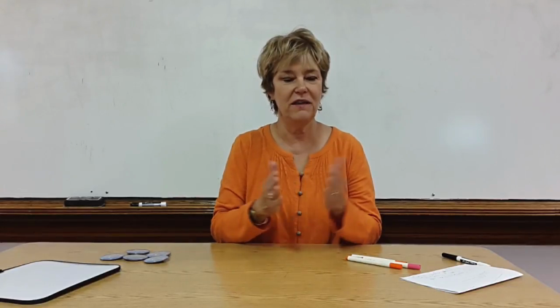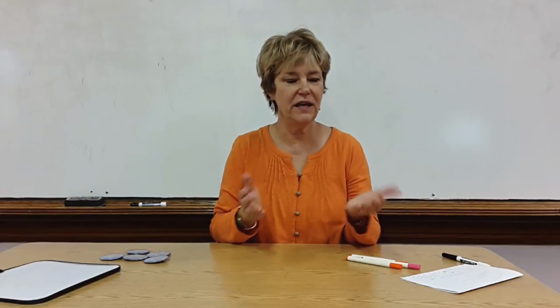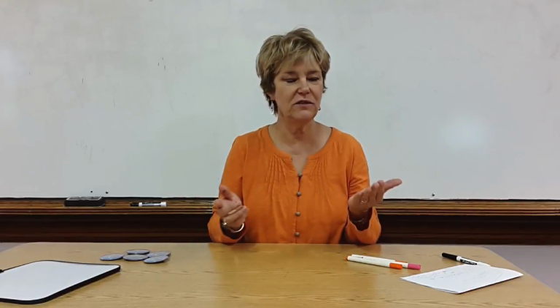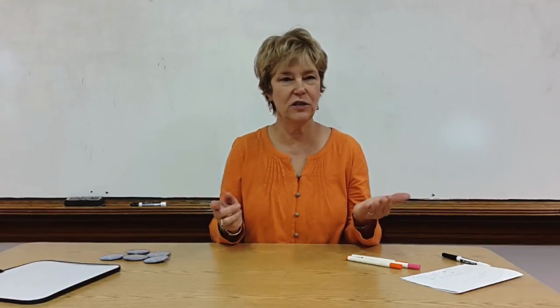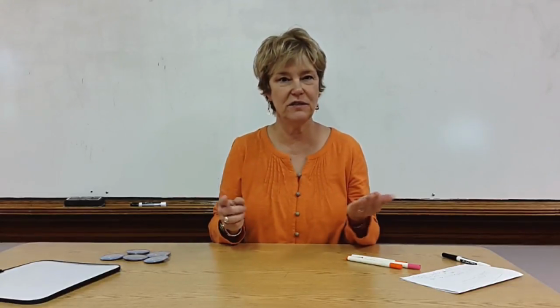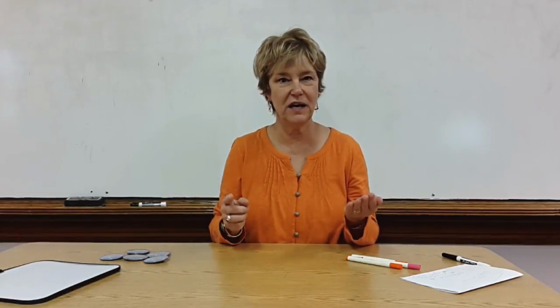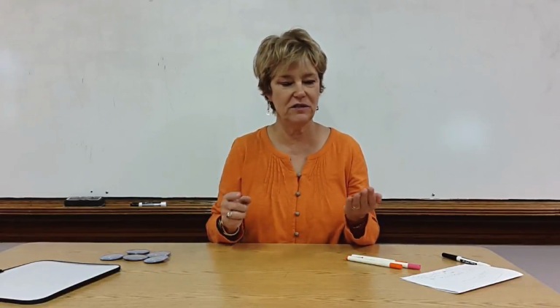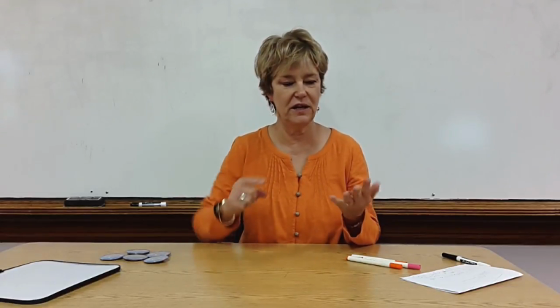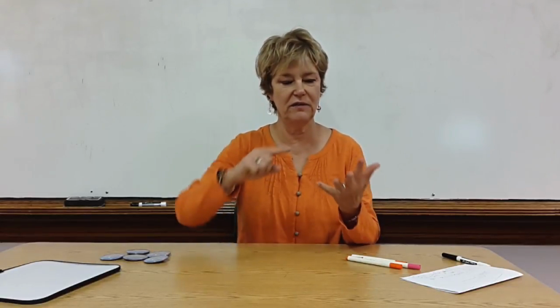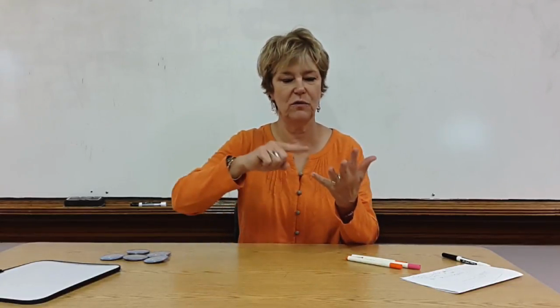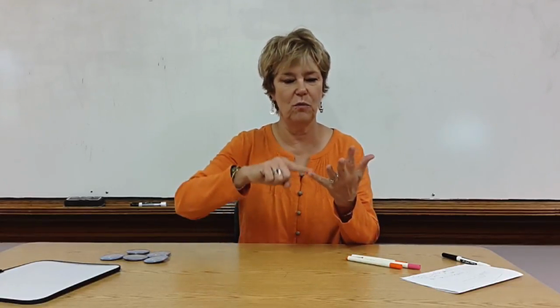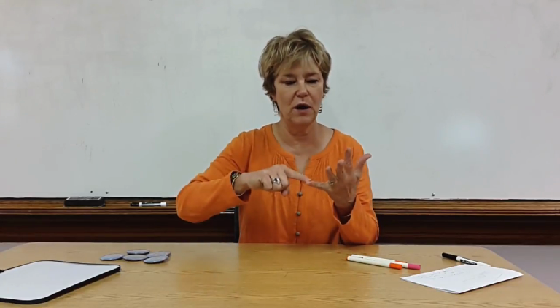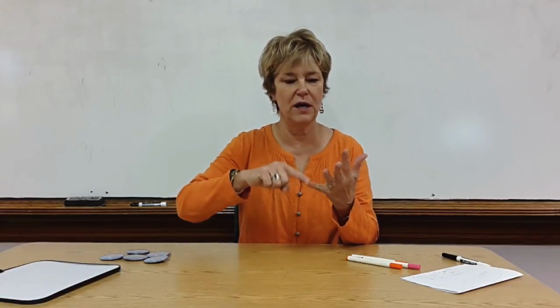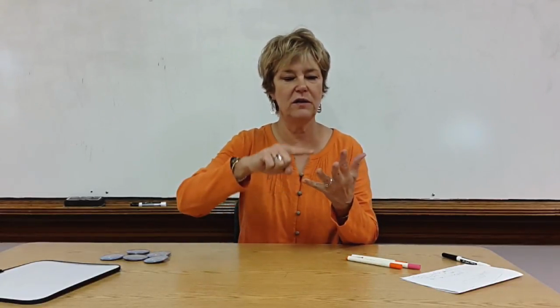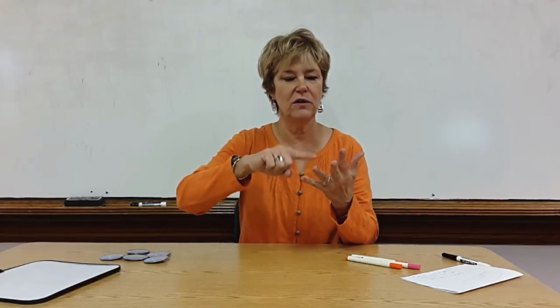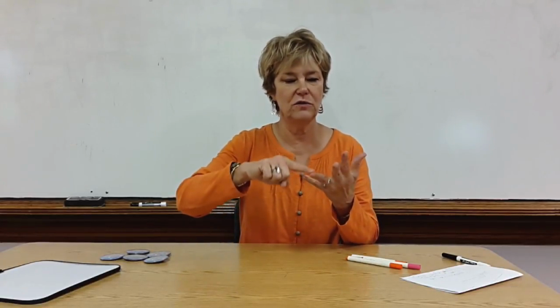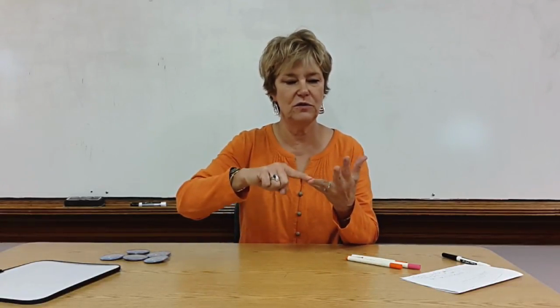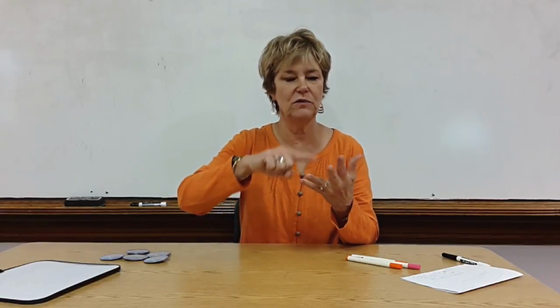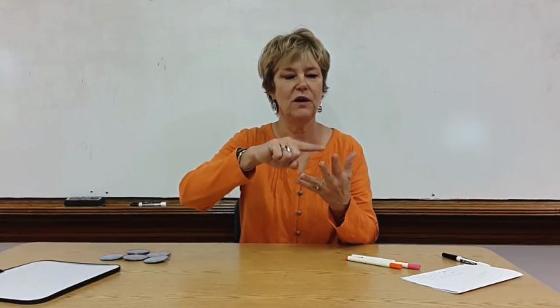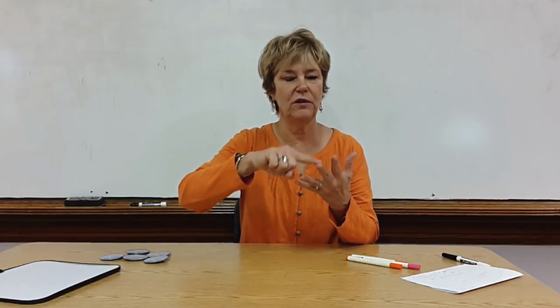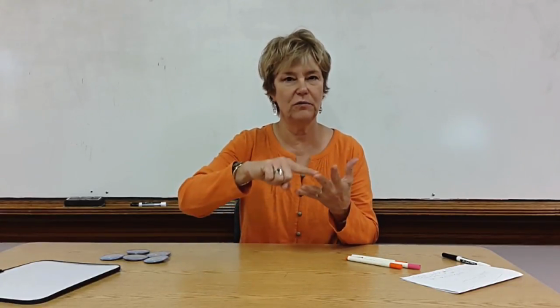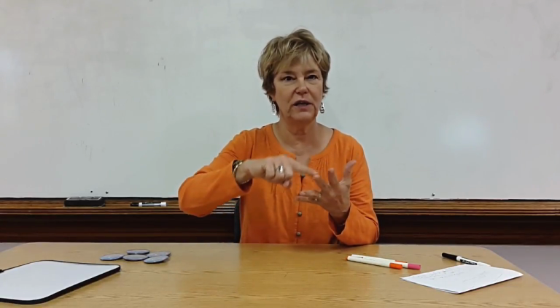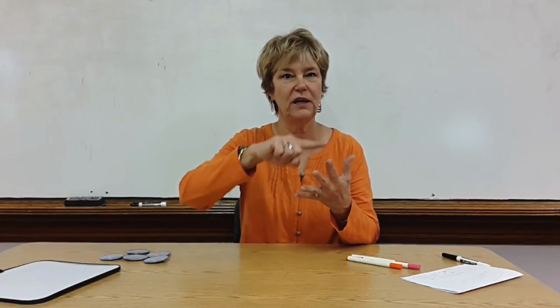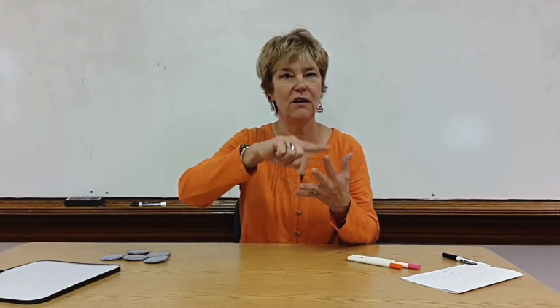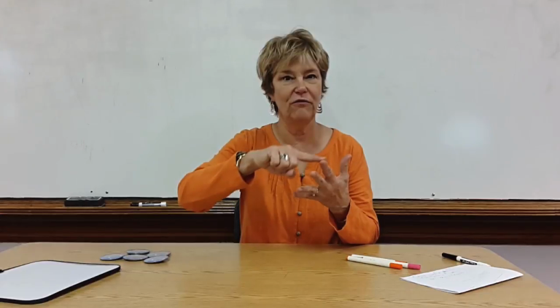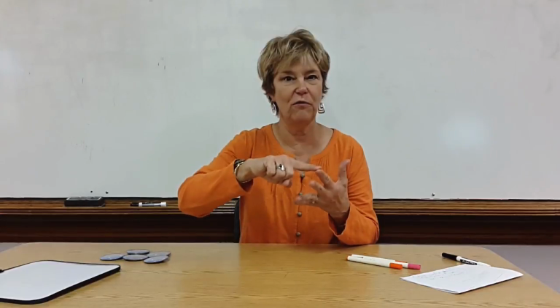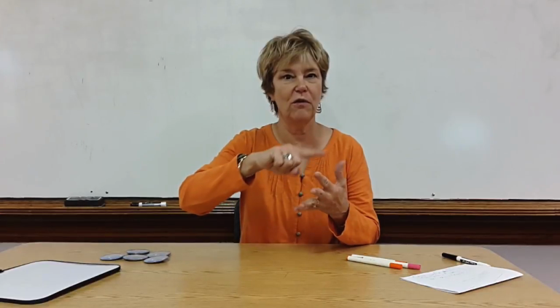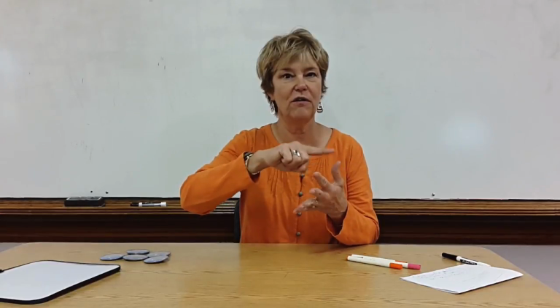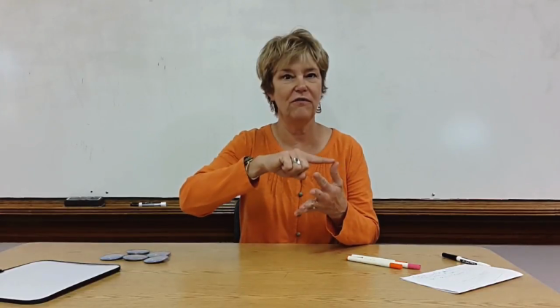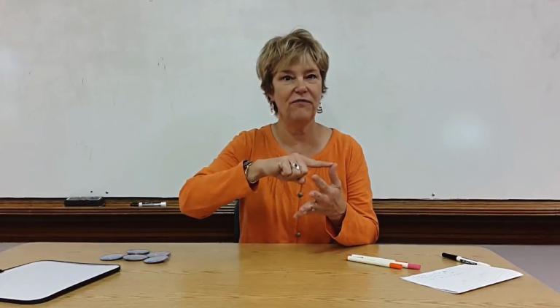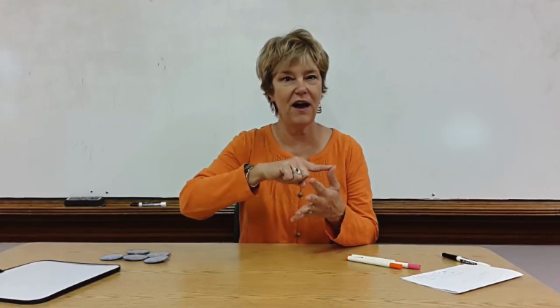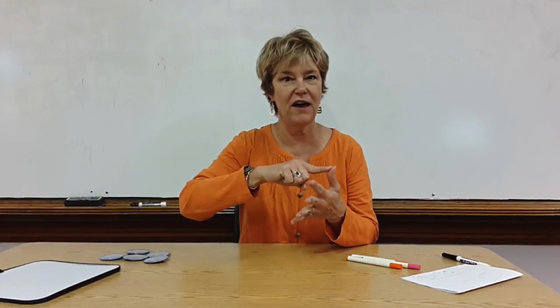Then they can start to touch things. One, two, three, four, five.